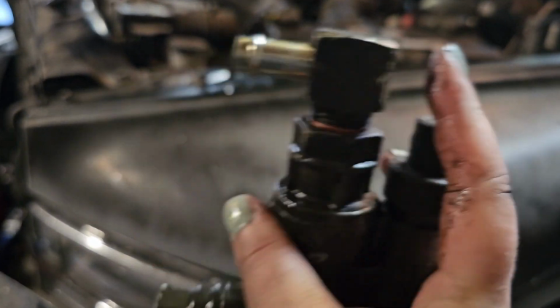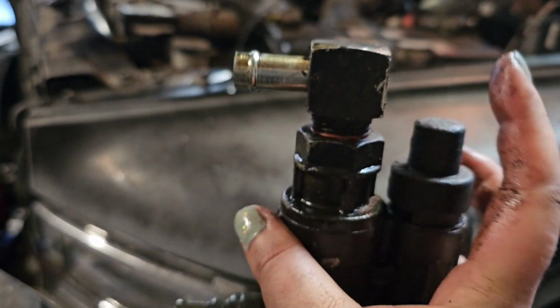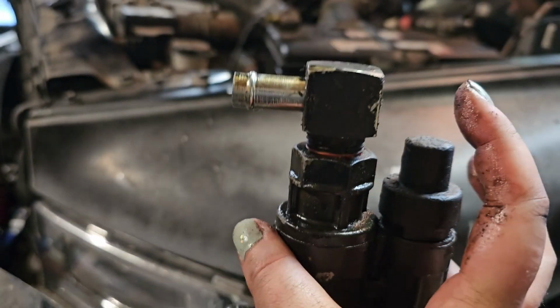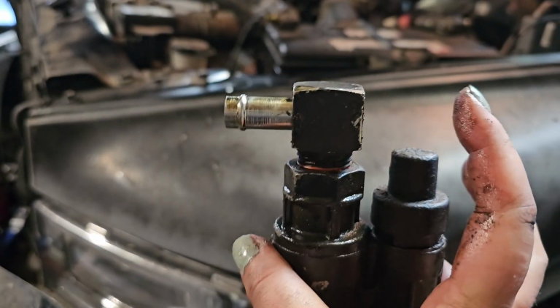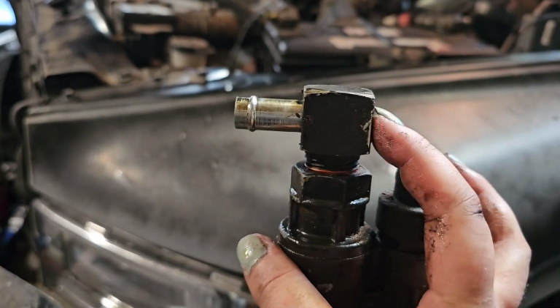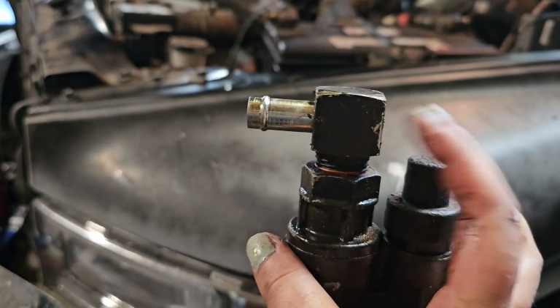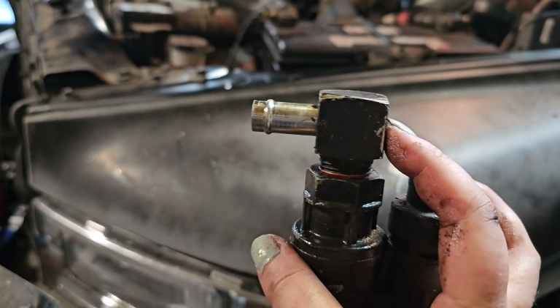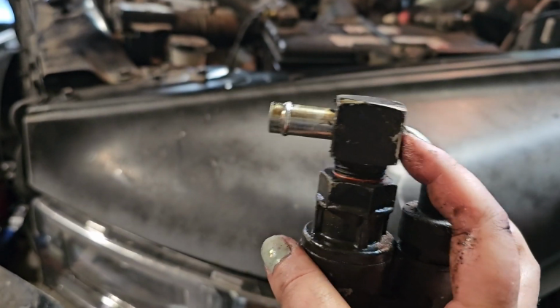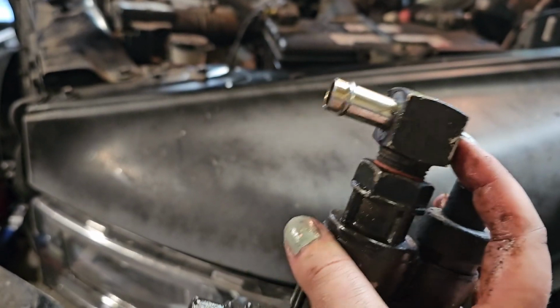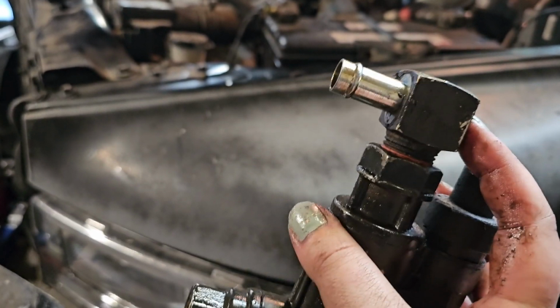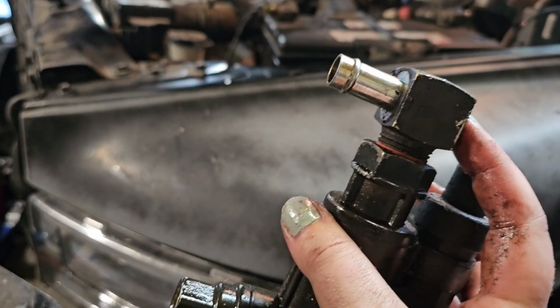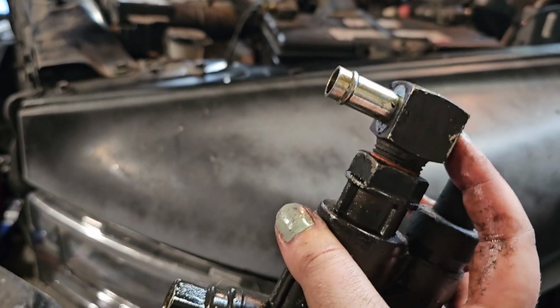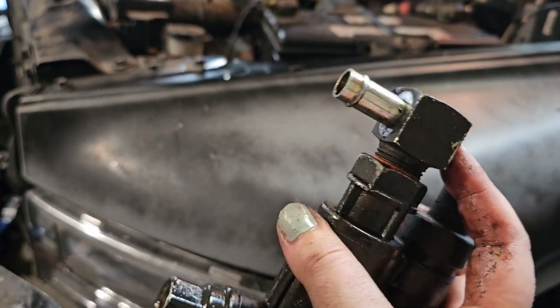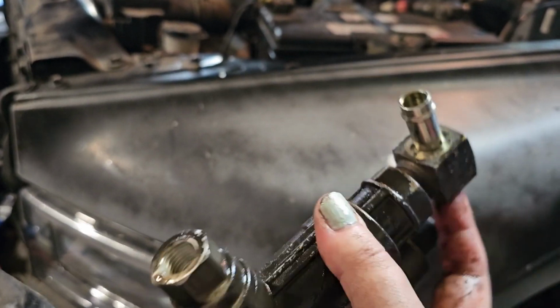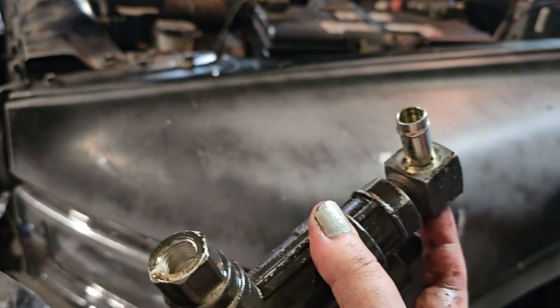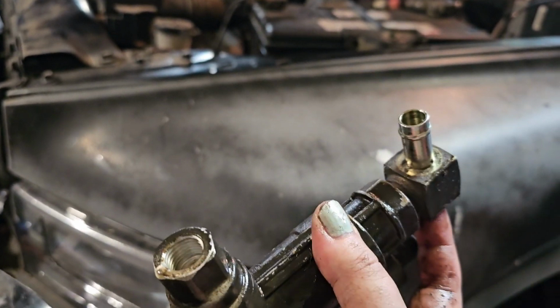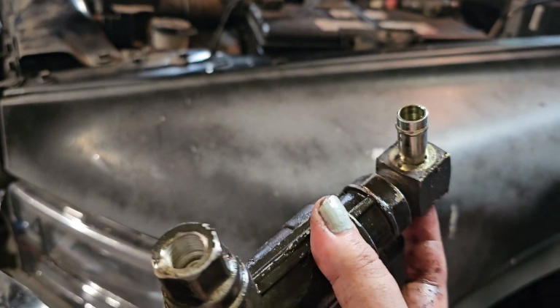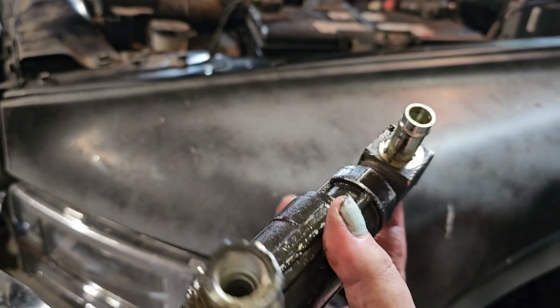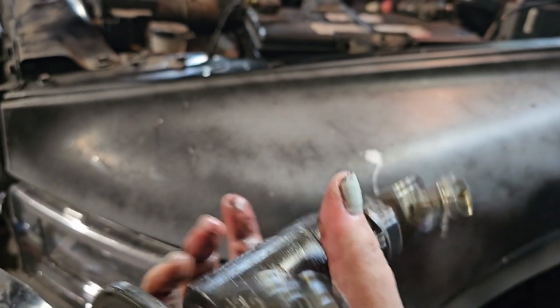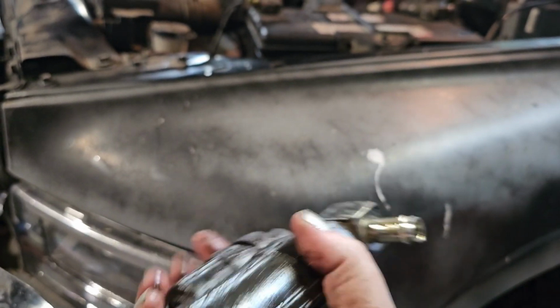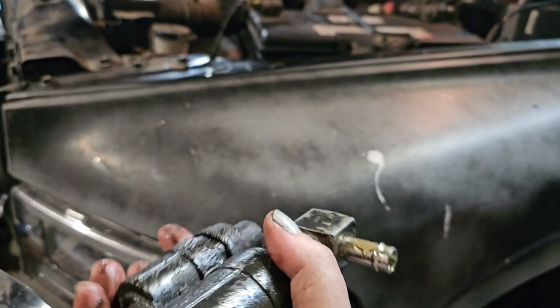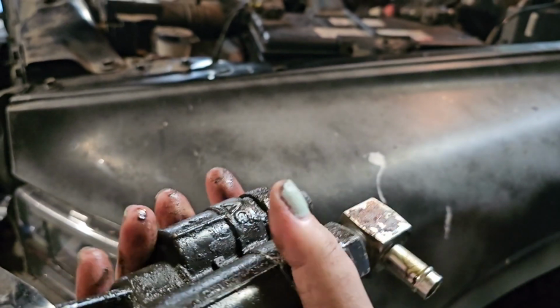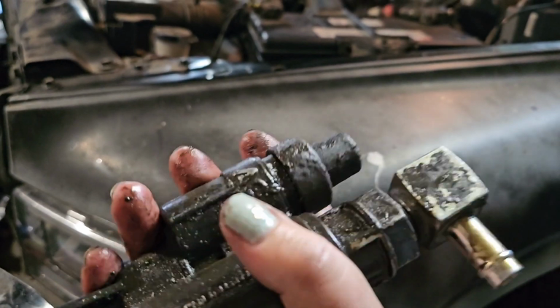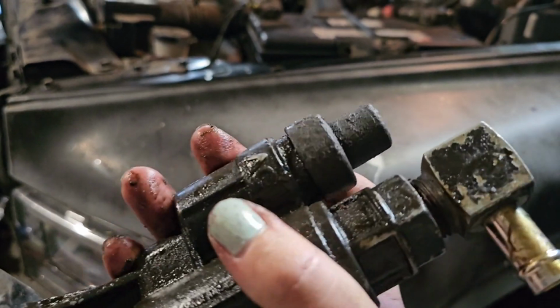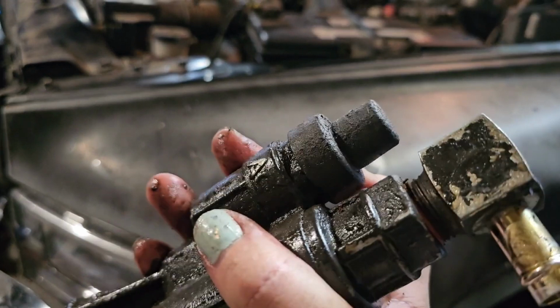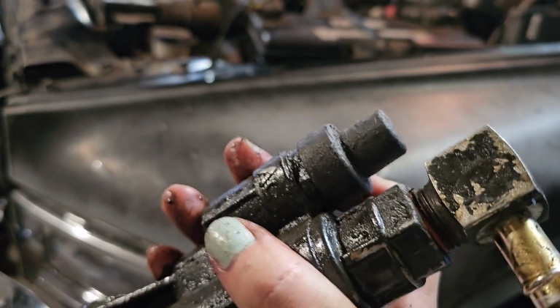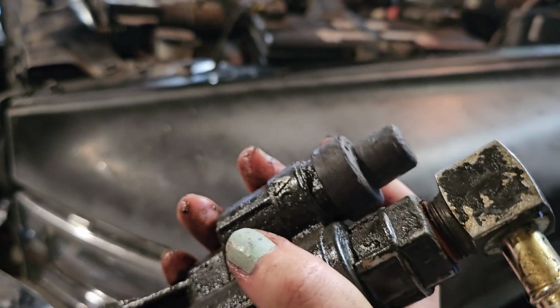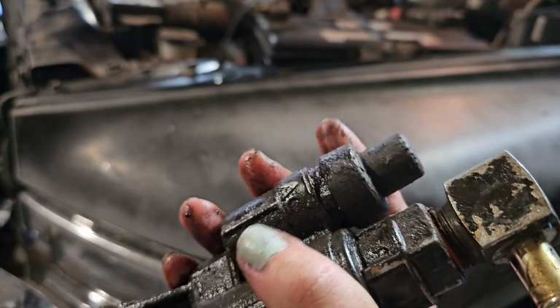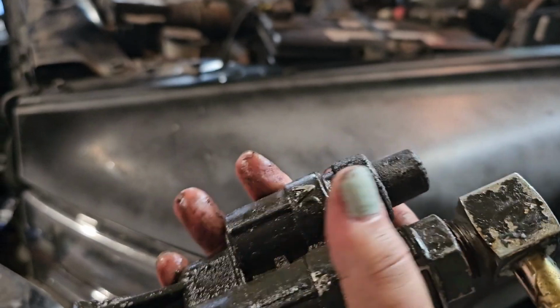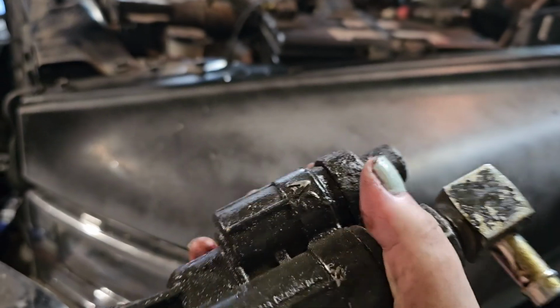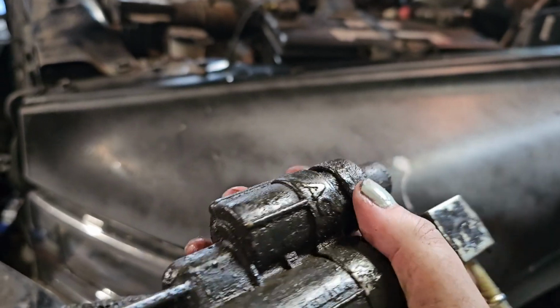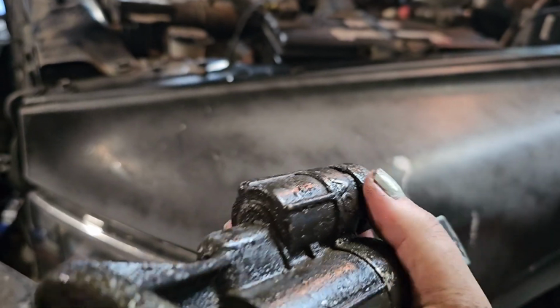We'll go ahead and take this off — you just need a couple crescent wrenches. That'll get this off so you can reuse it on your new lift pump.